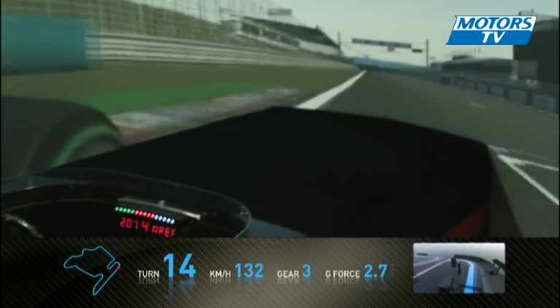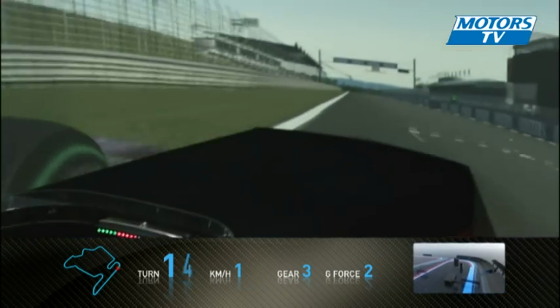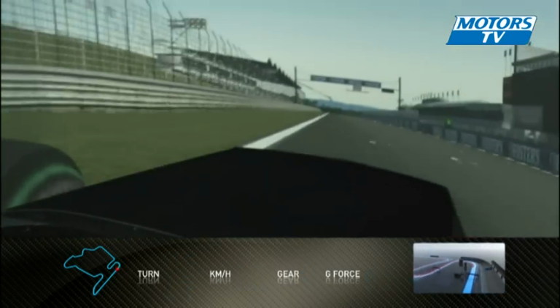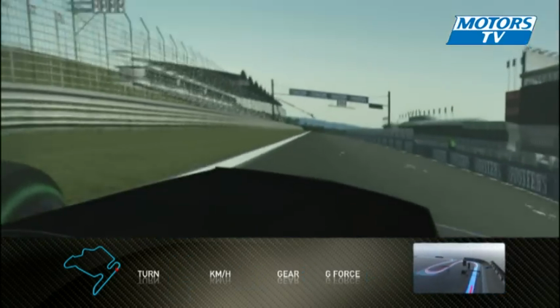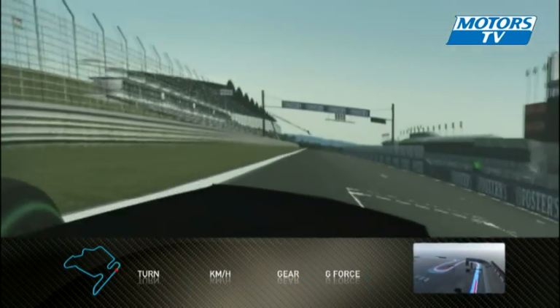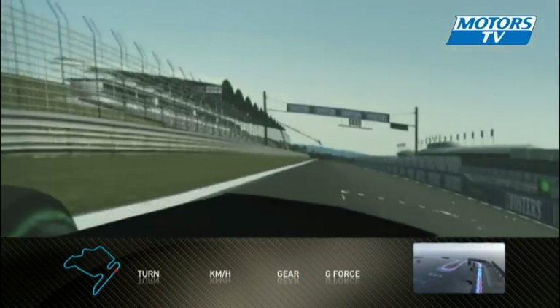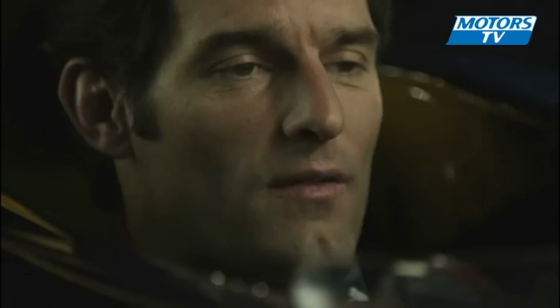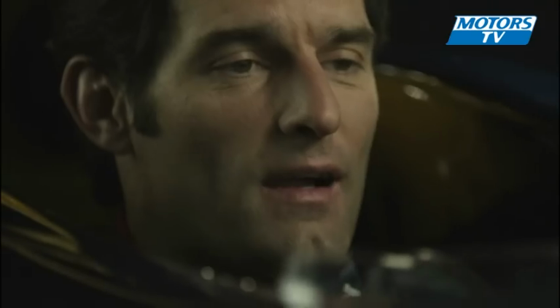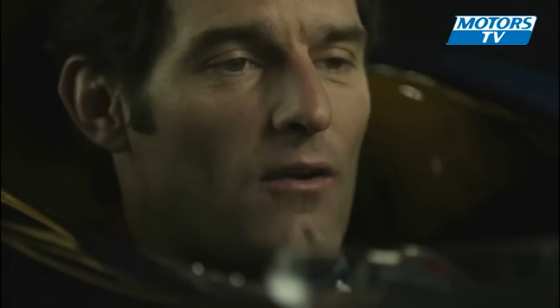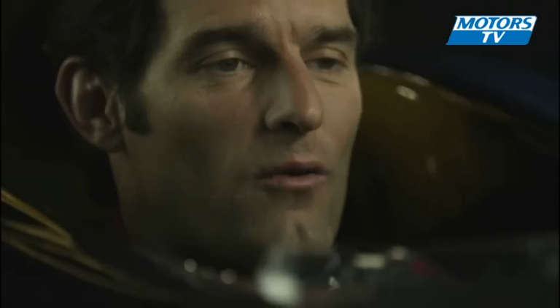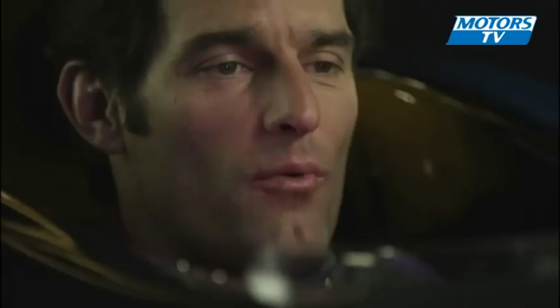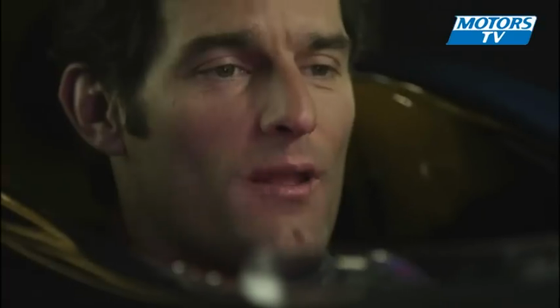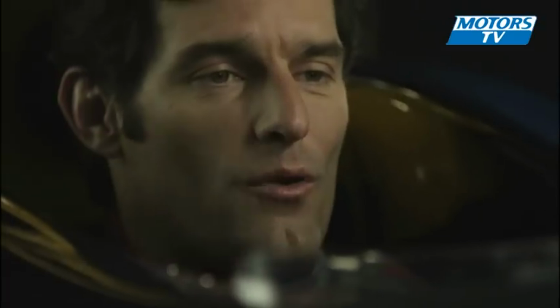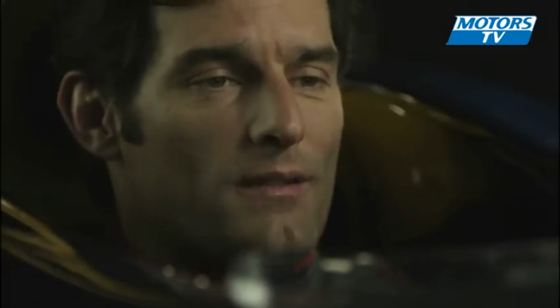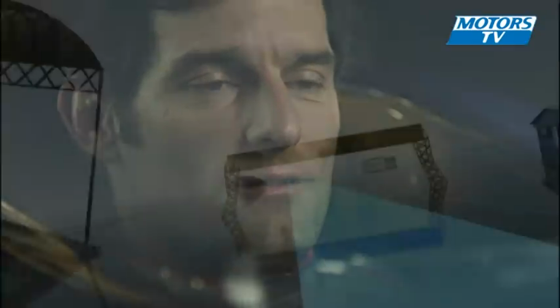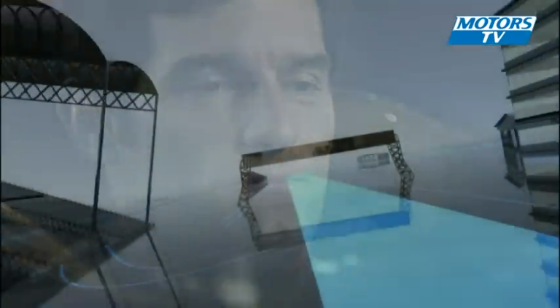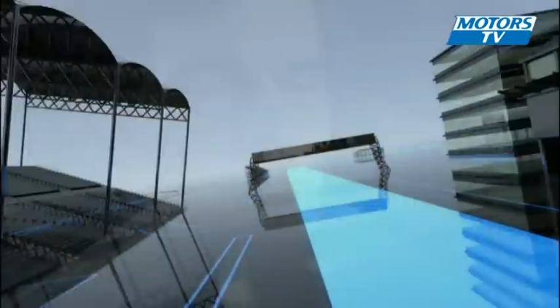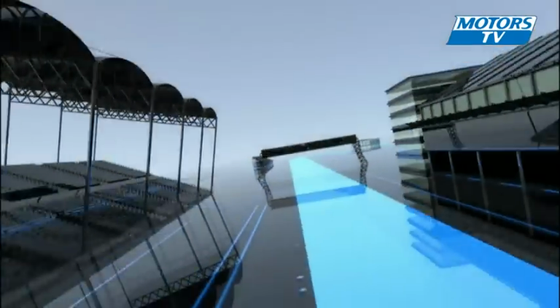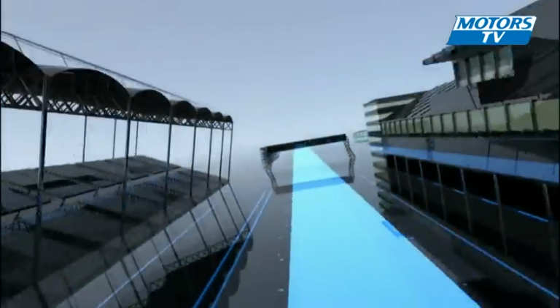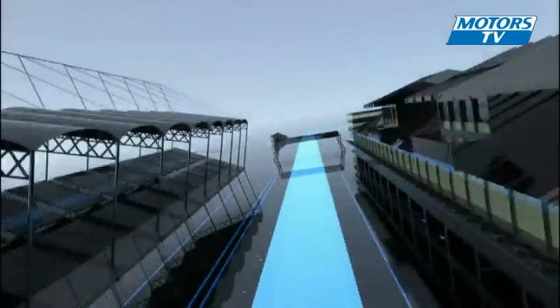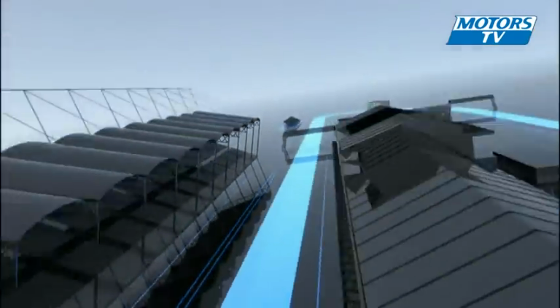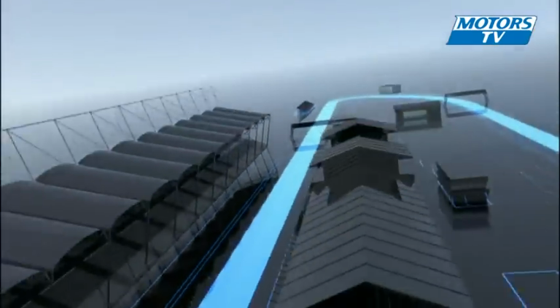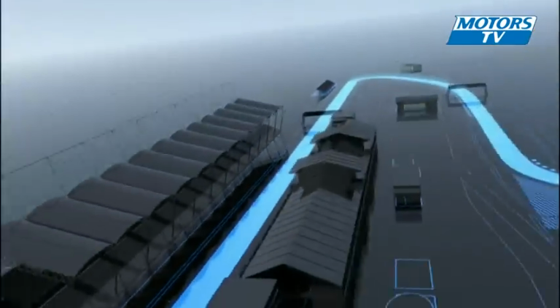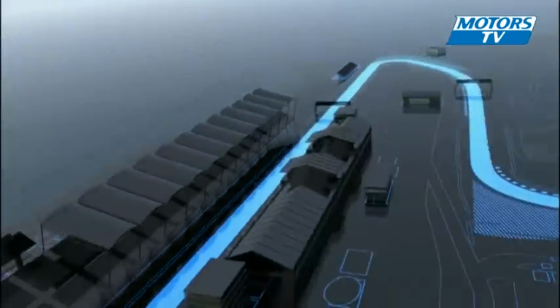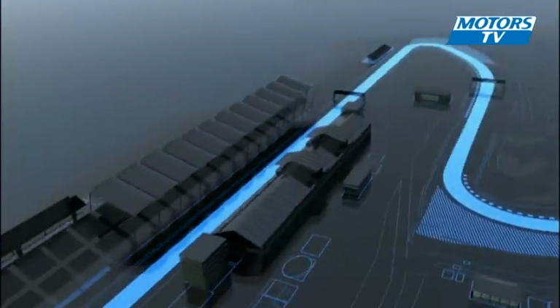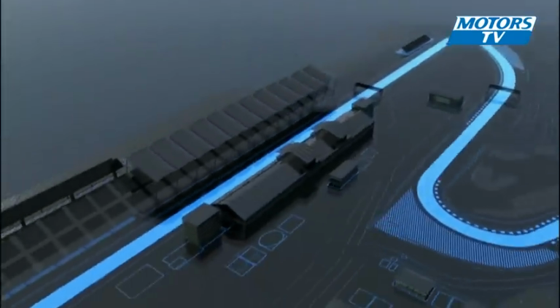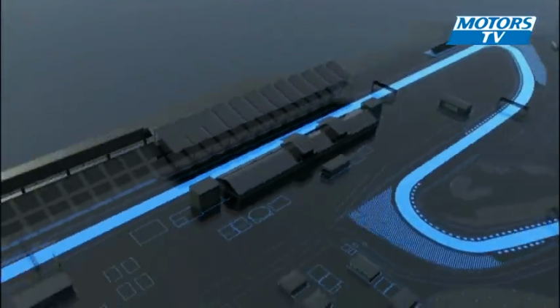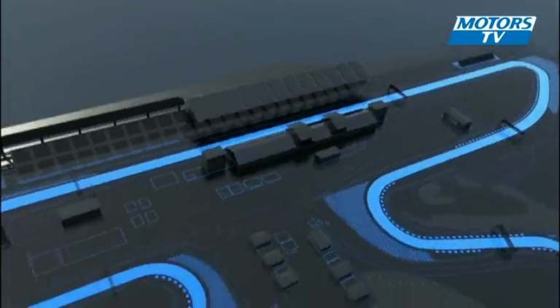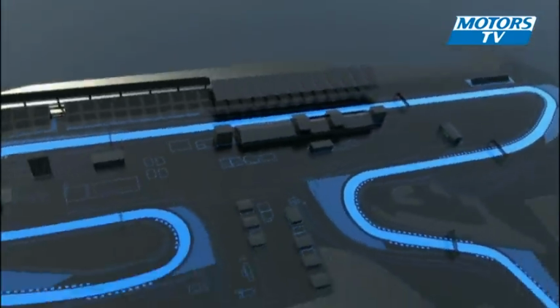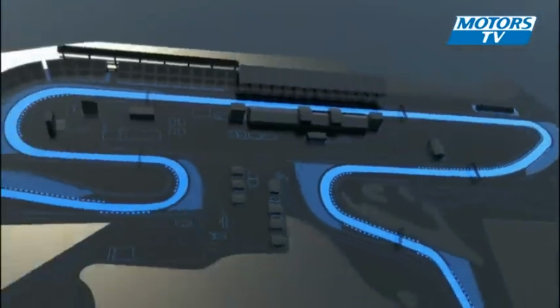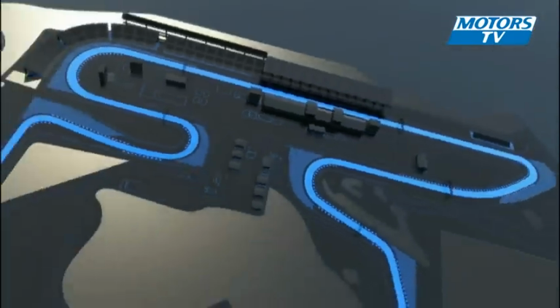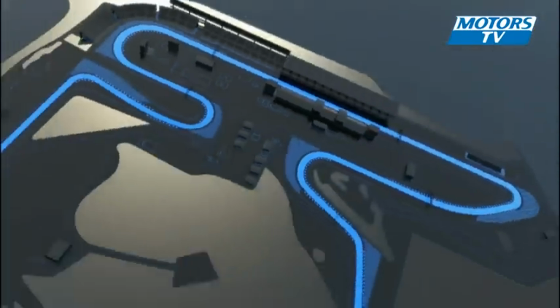And that is a lap of the Hungarian Grand Prix in Budapest. To be continued.